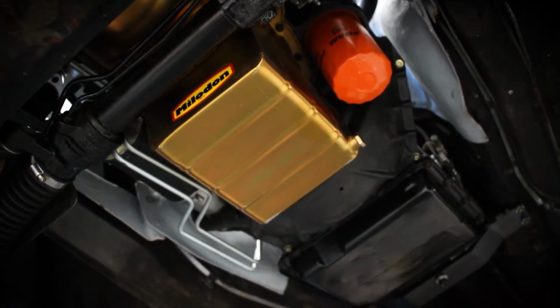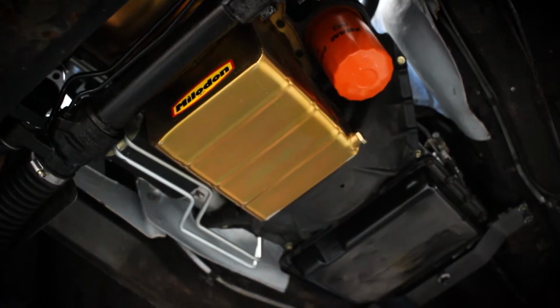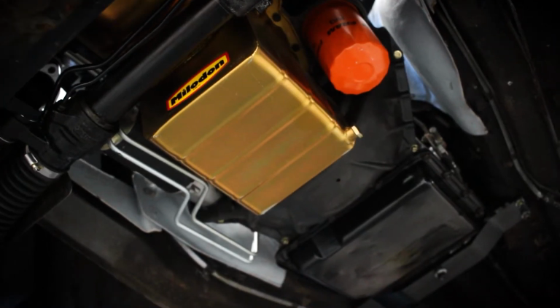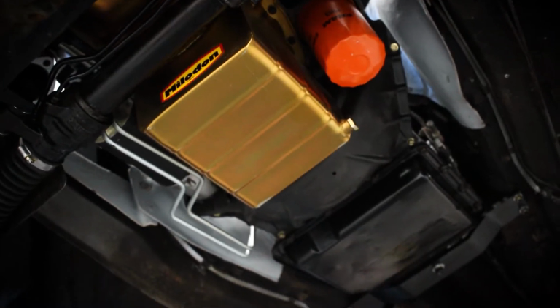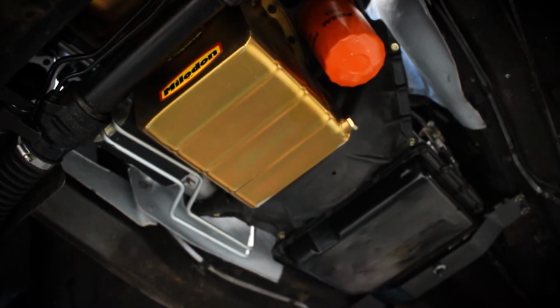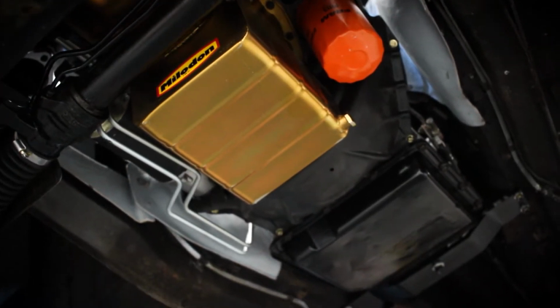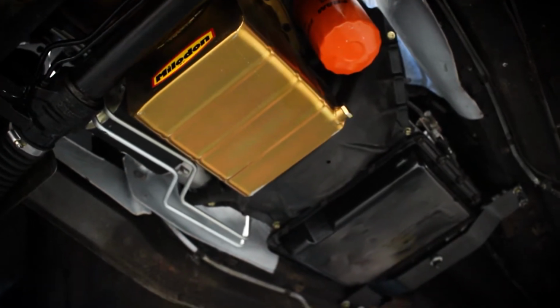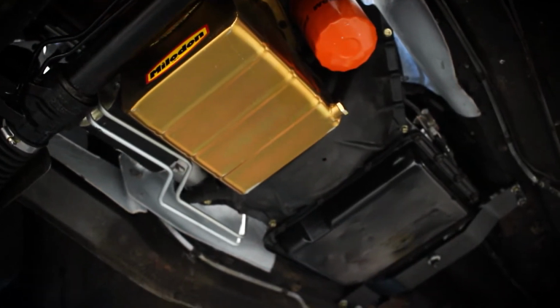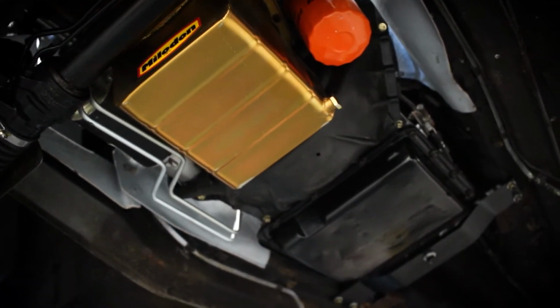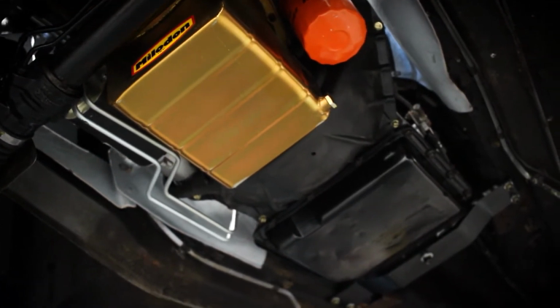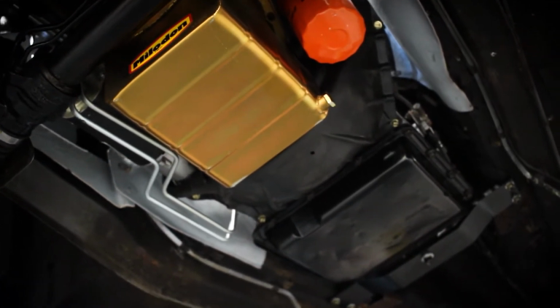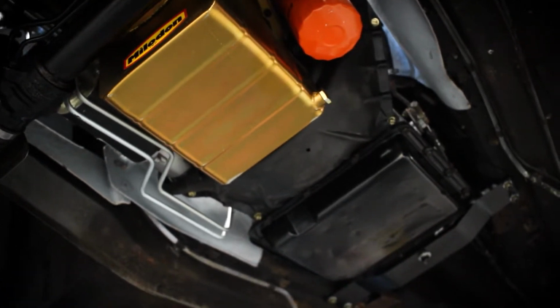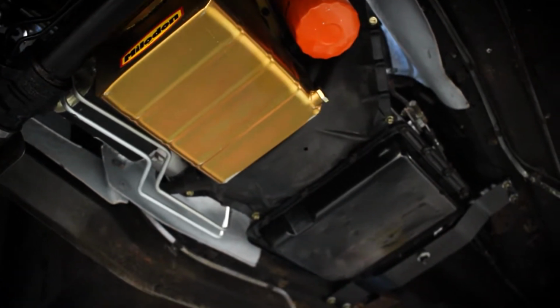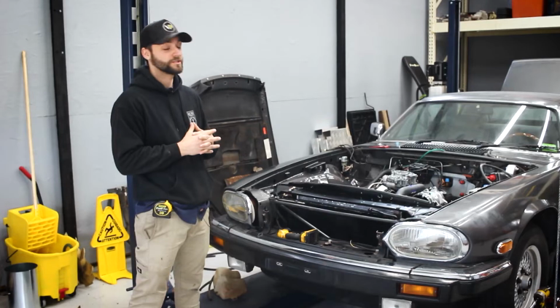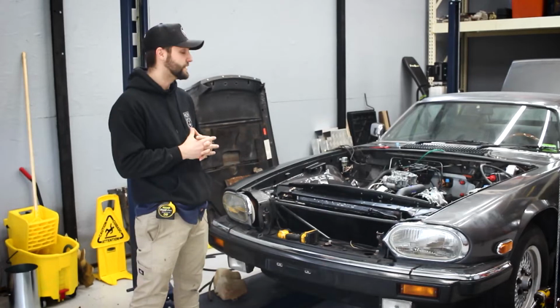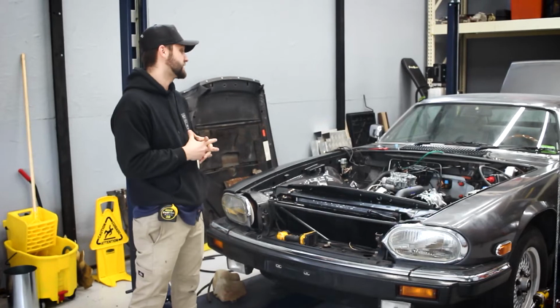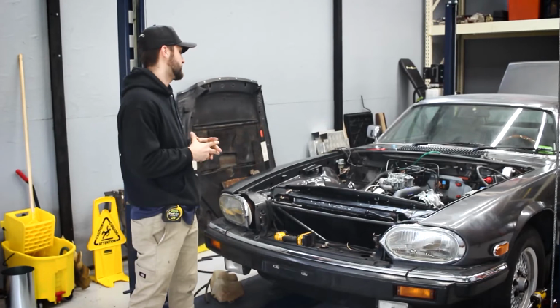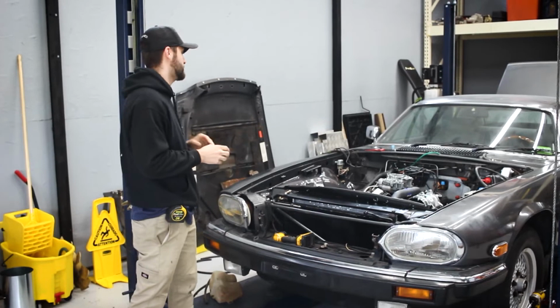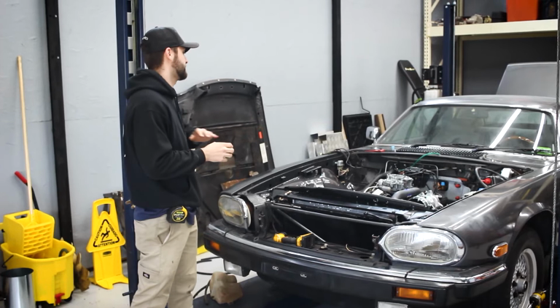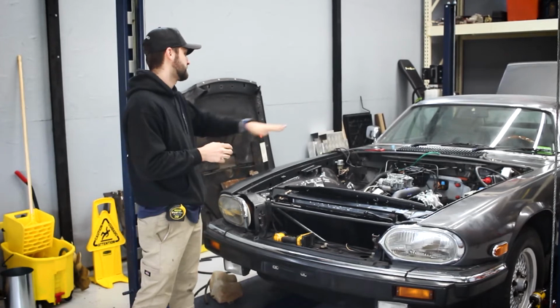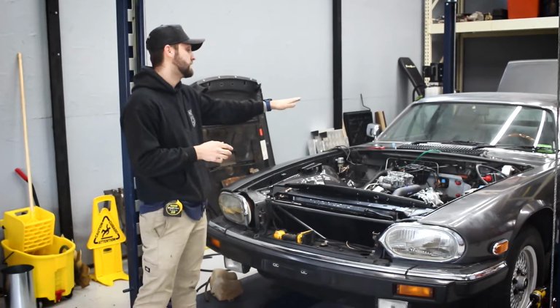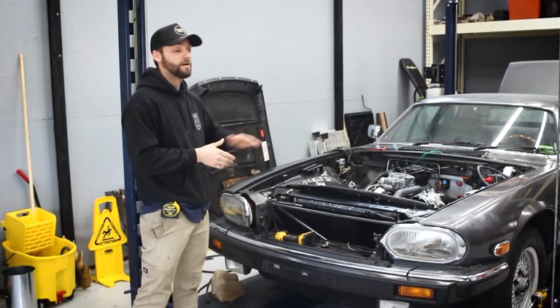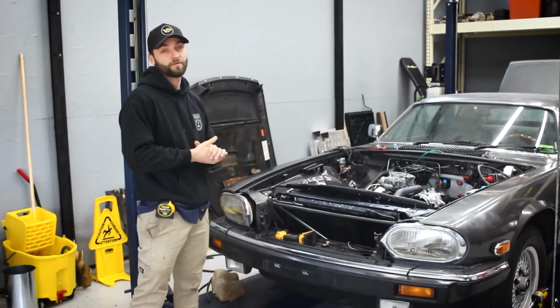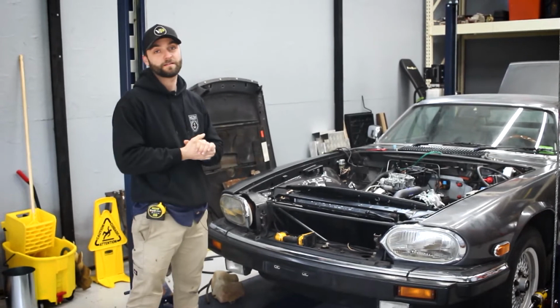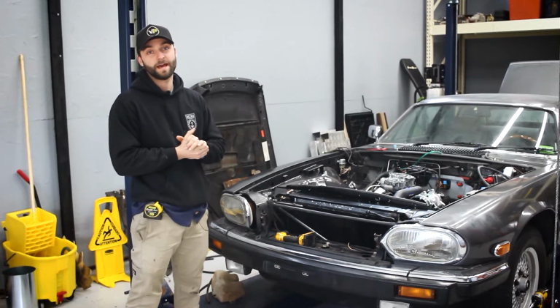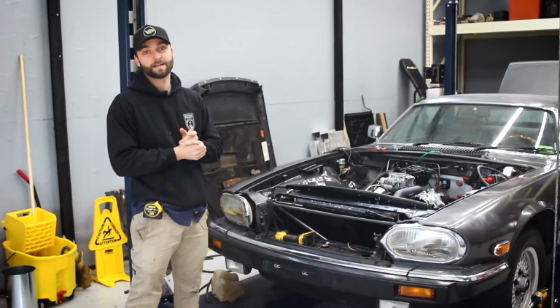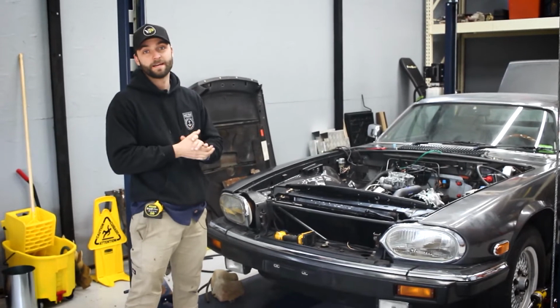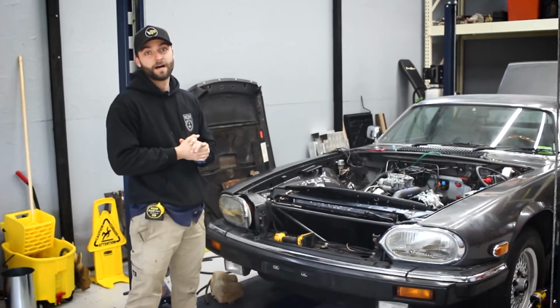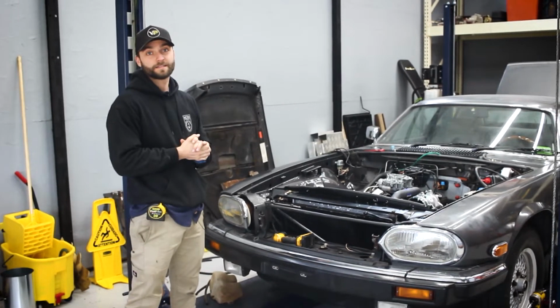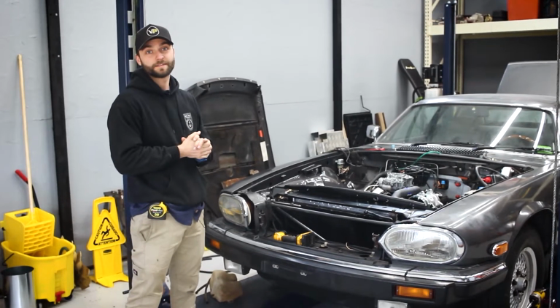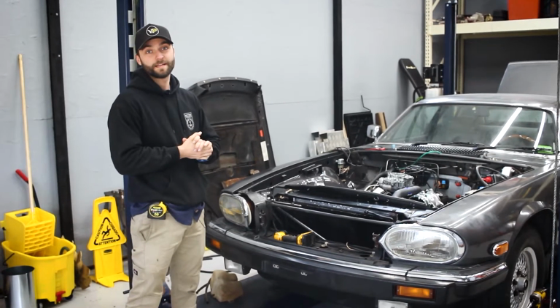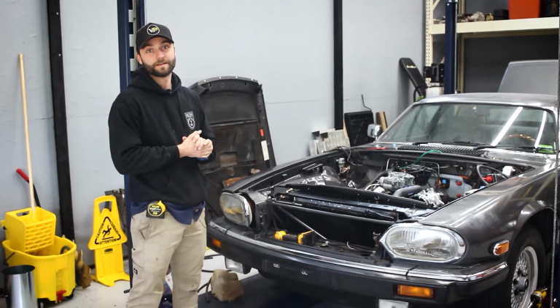It is a little bit tight but we're going to try to get a two inch exhaust all the way out the back. So let's get into it.